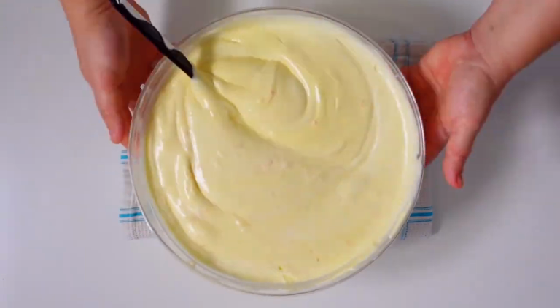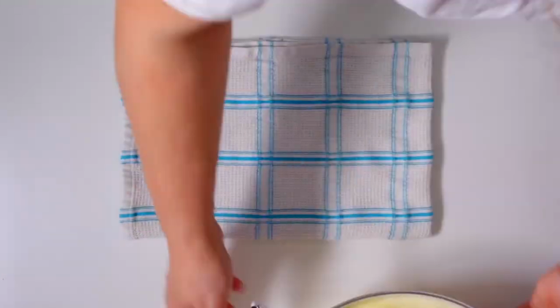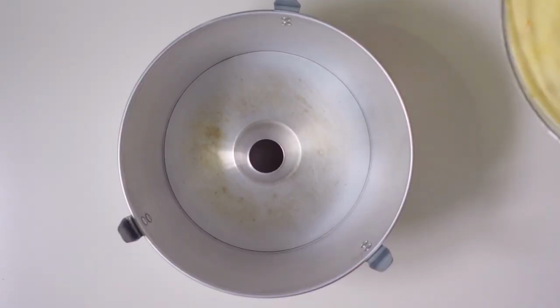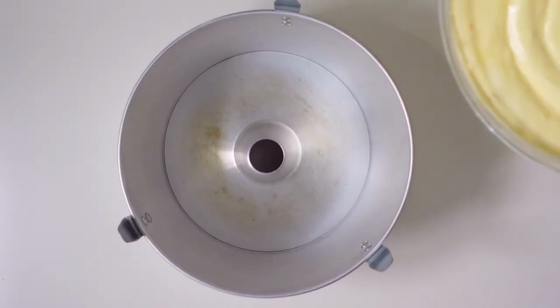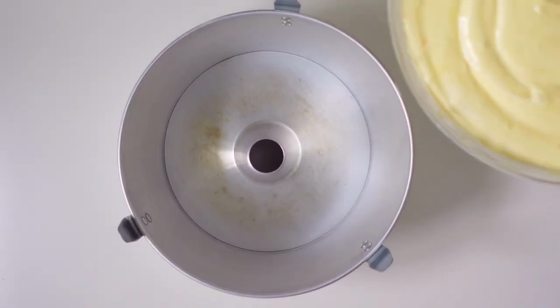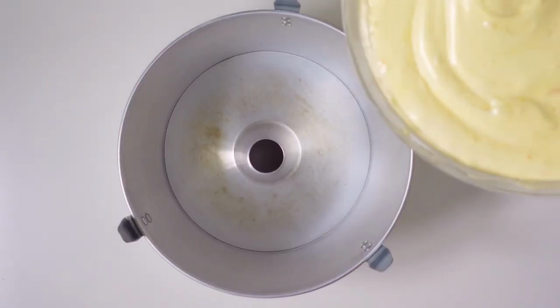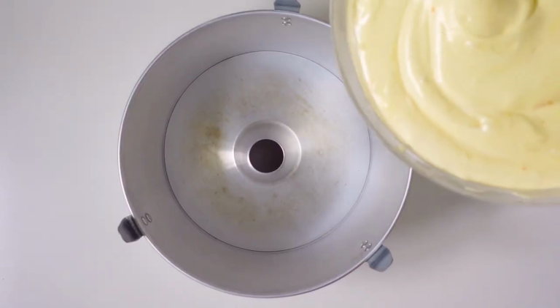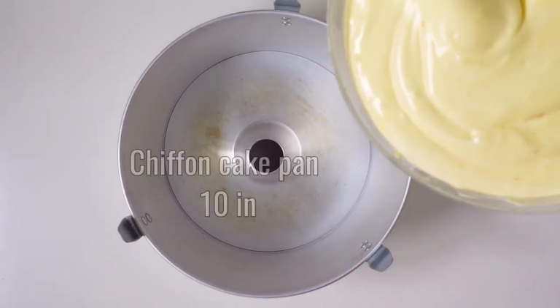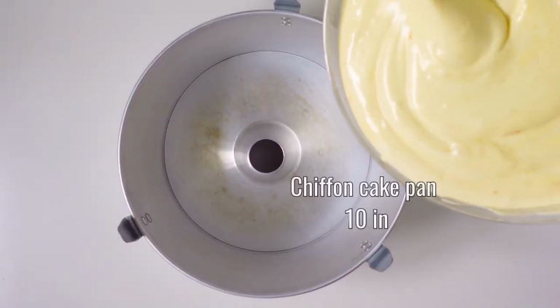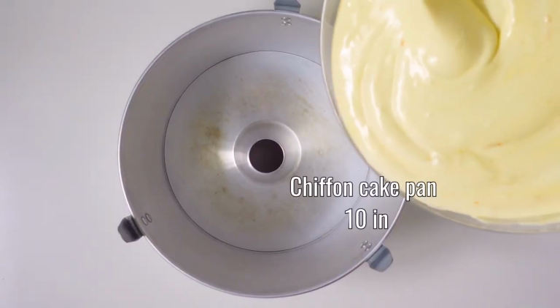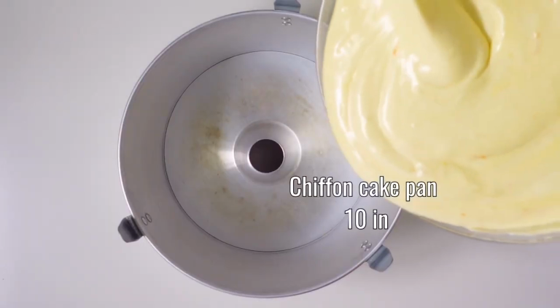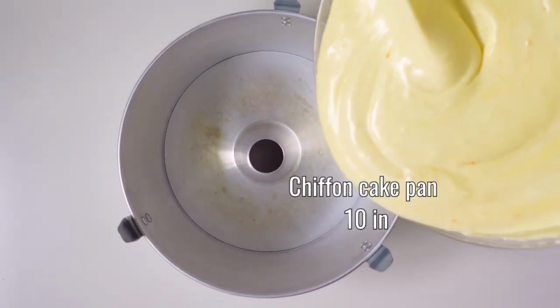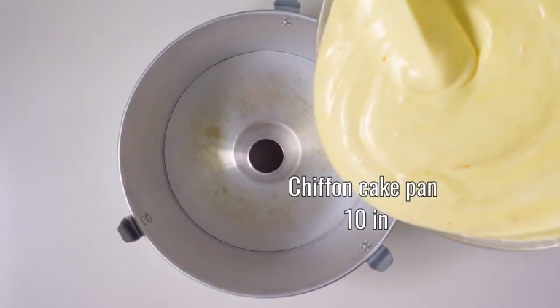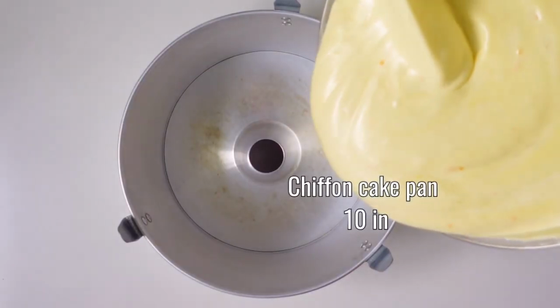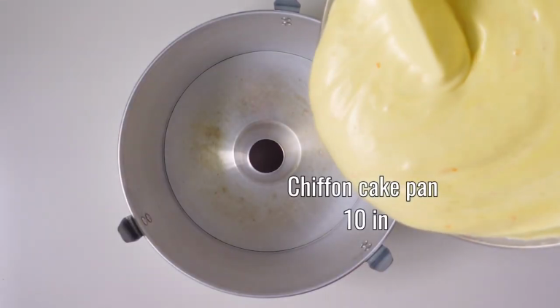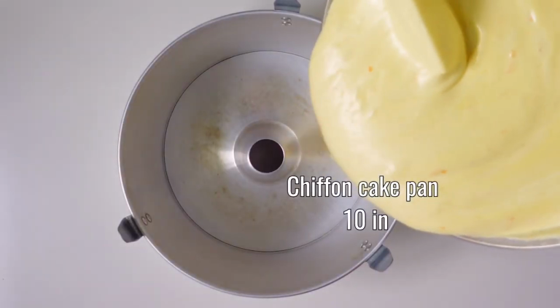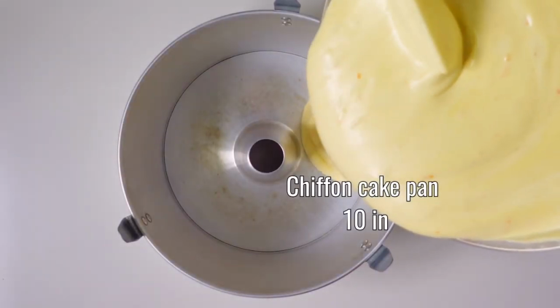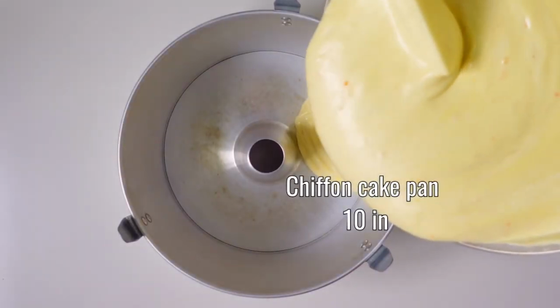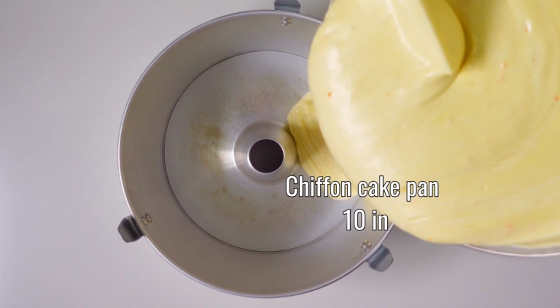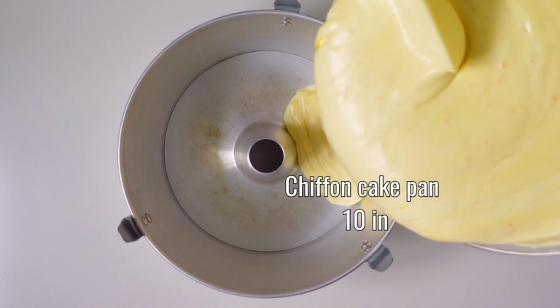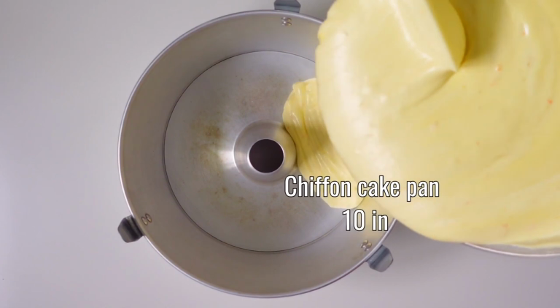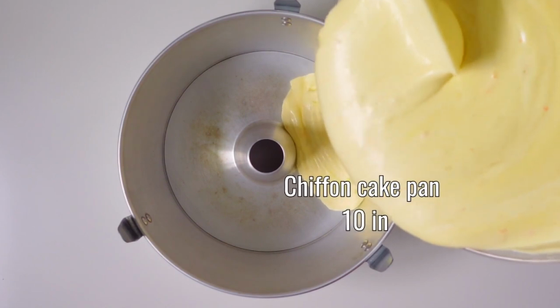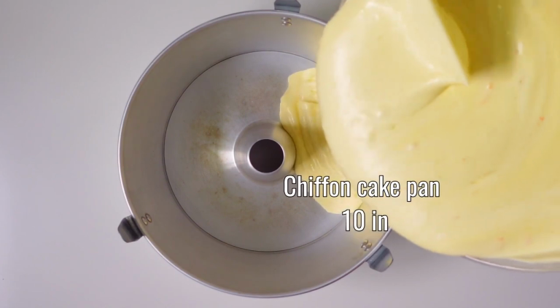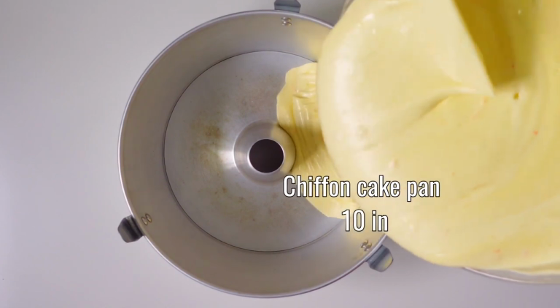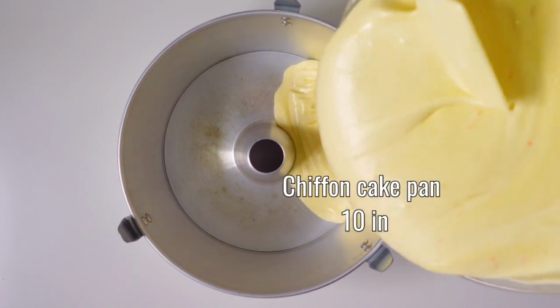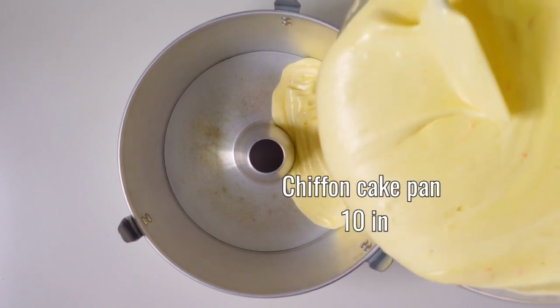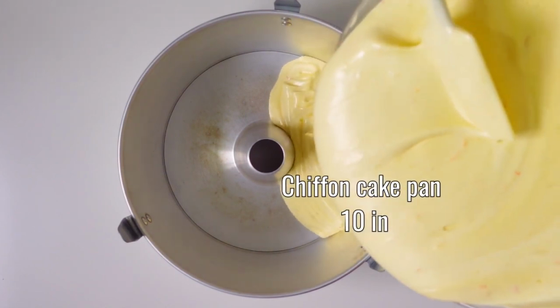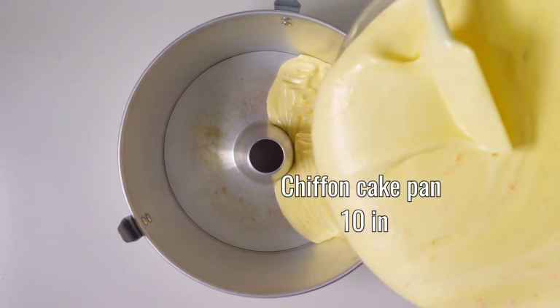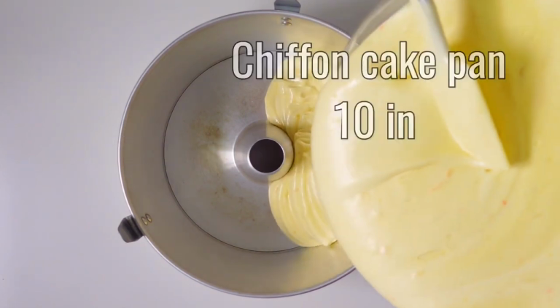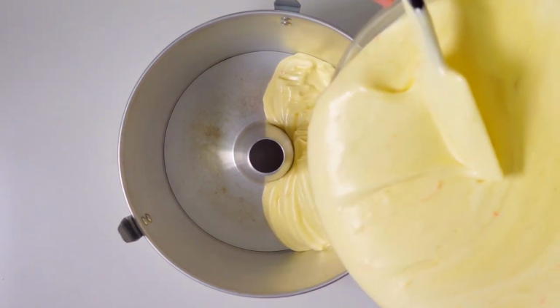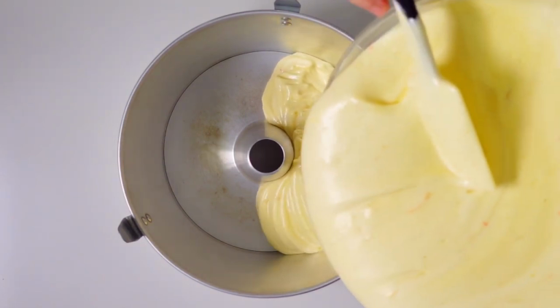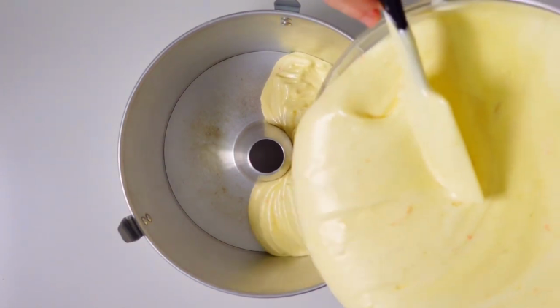We immediately pour the dough into the specific mould for chiffon cake with a diameter of 26 centimeters.